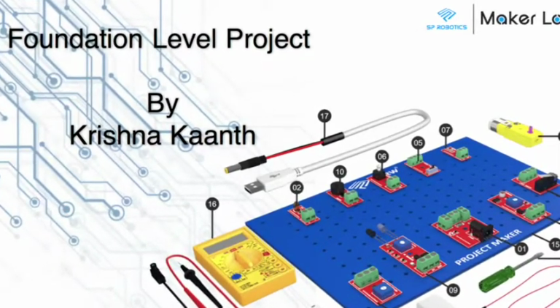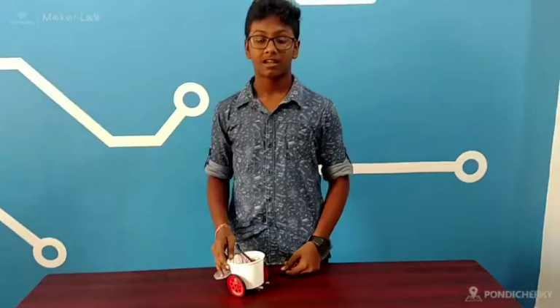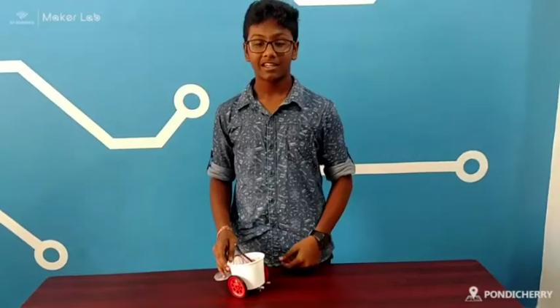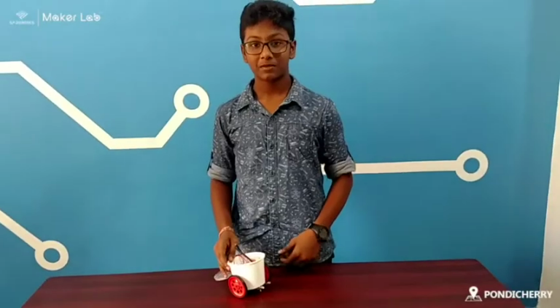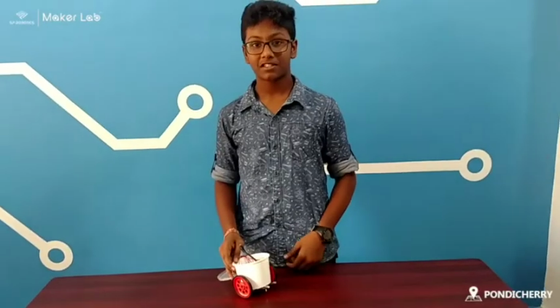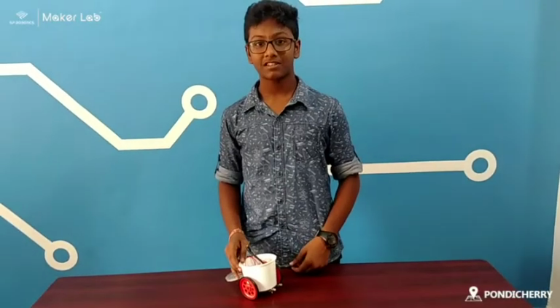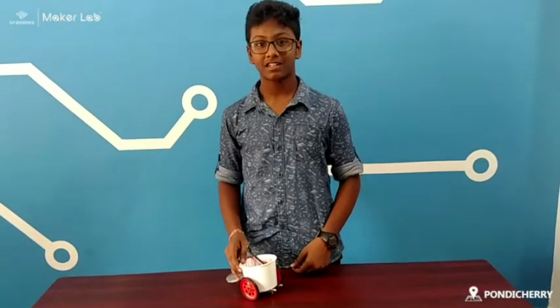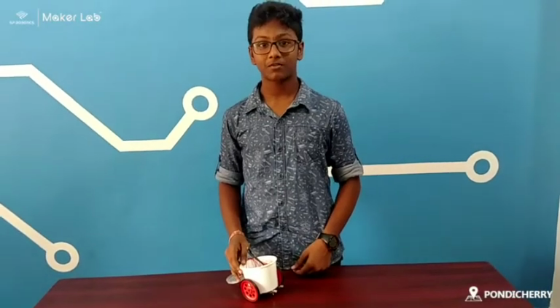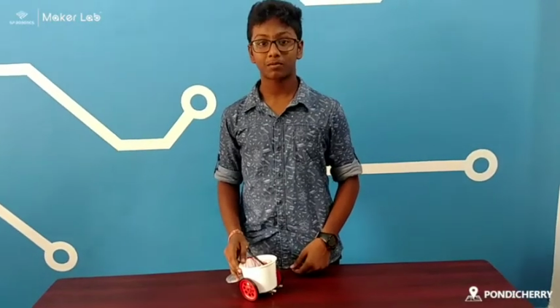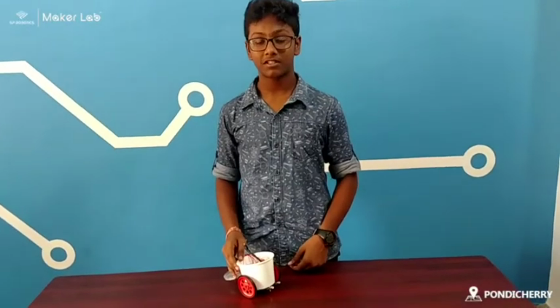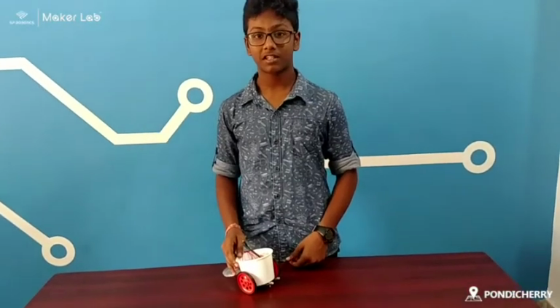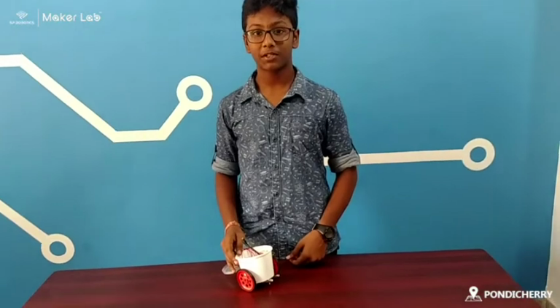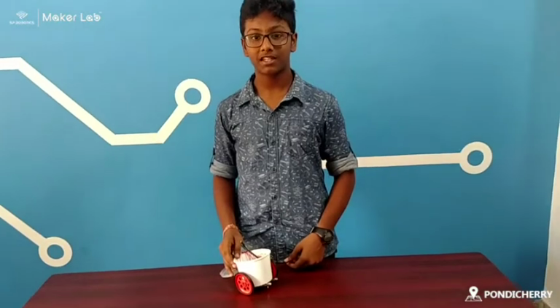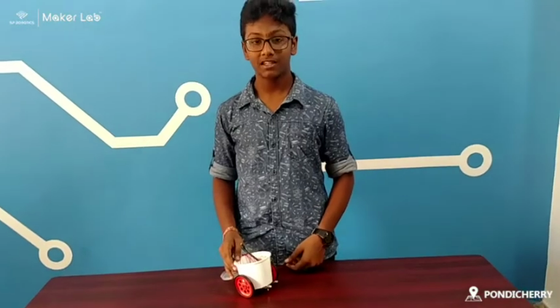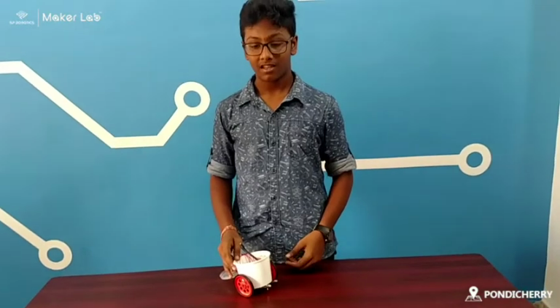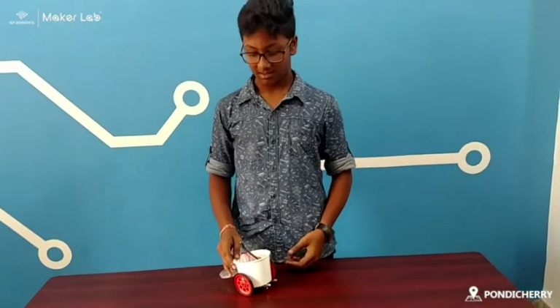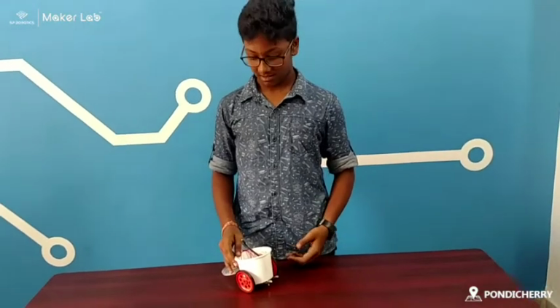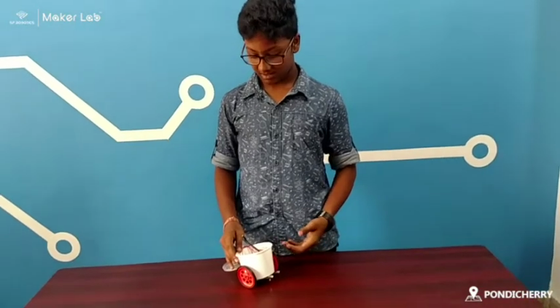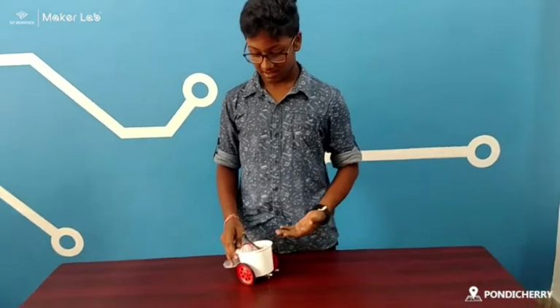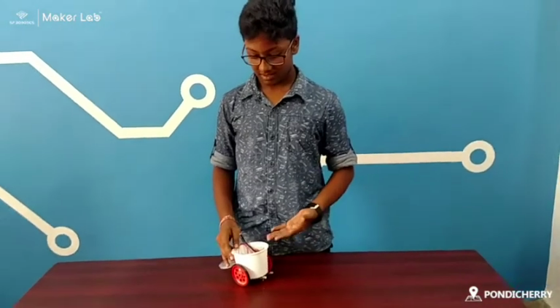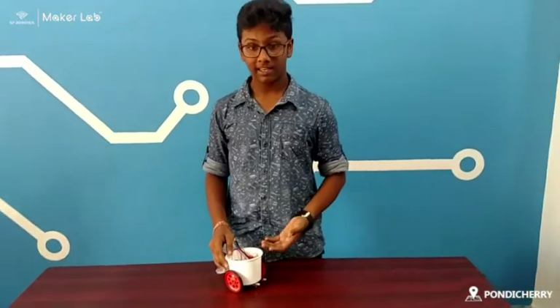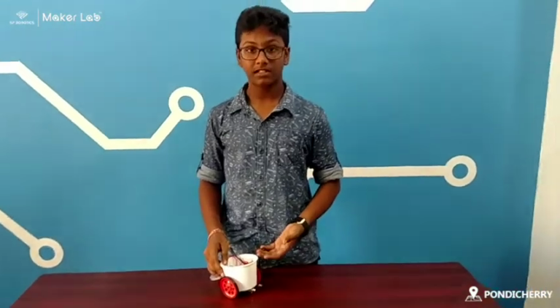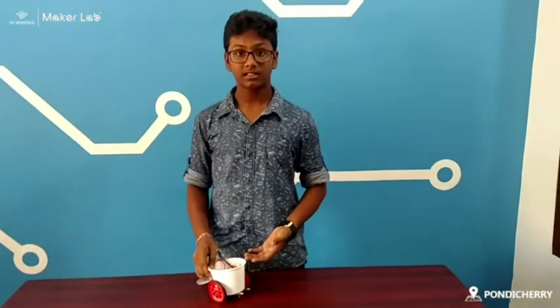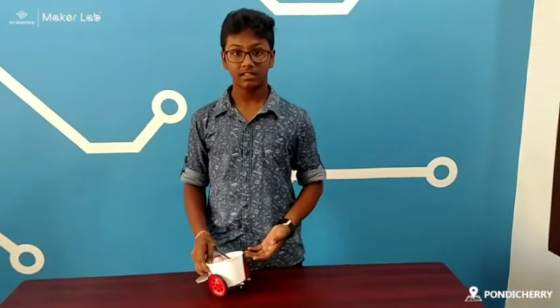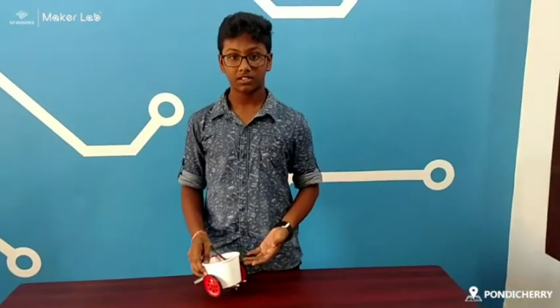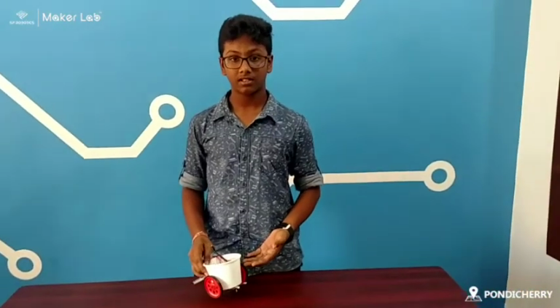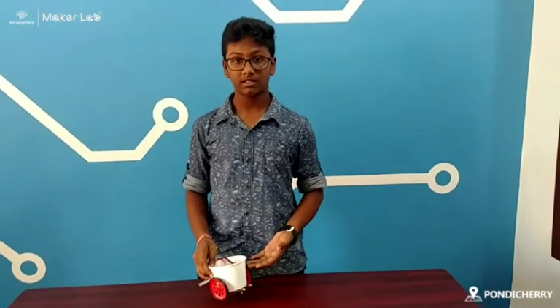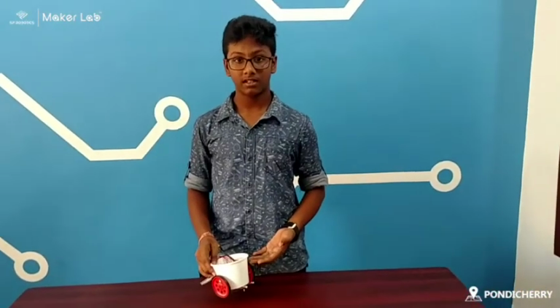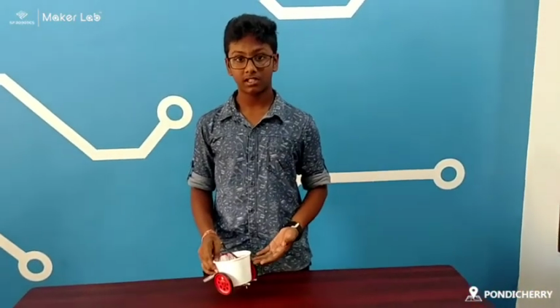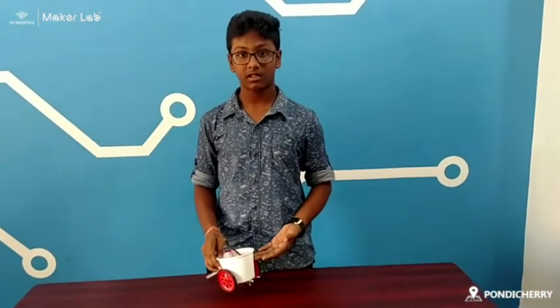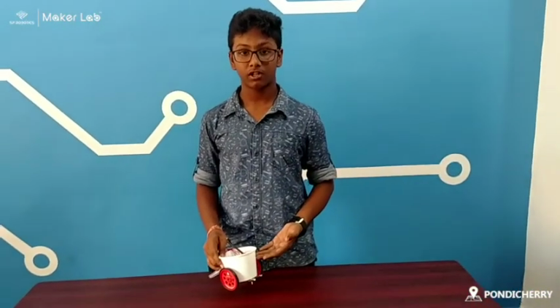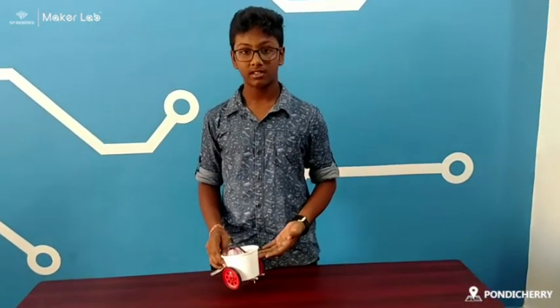Hi, I am Krishna Khan. I am from Kondisari community and I have done an obstacle avoider.